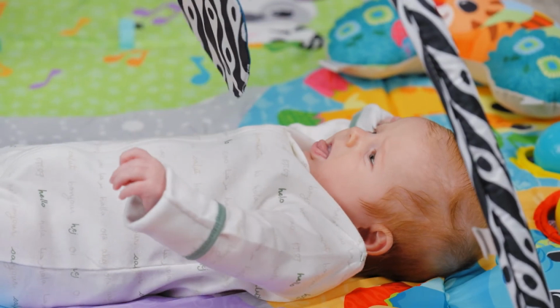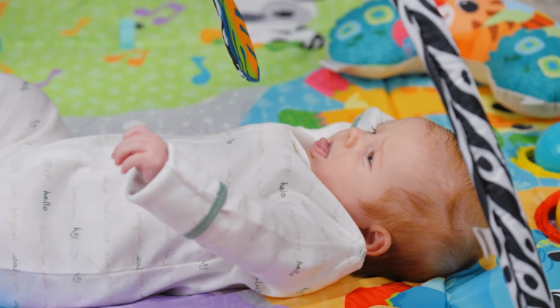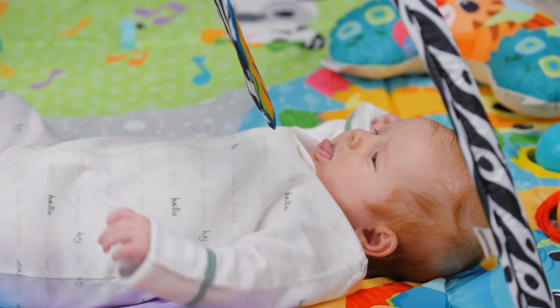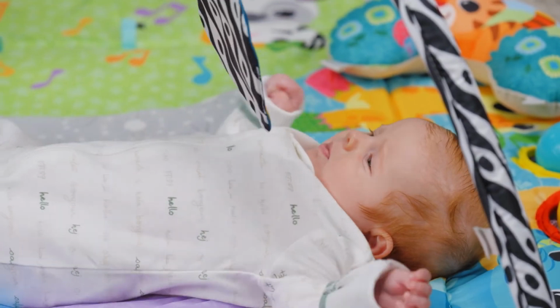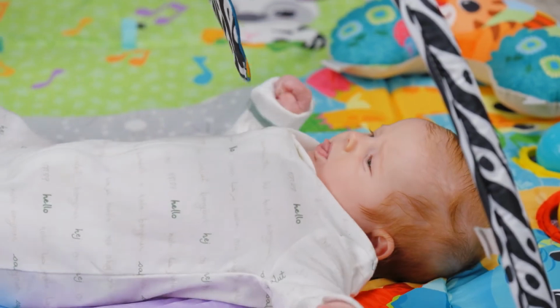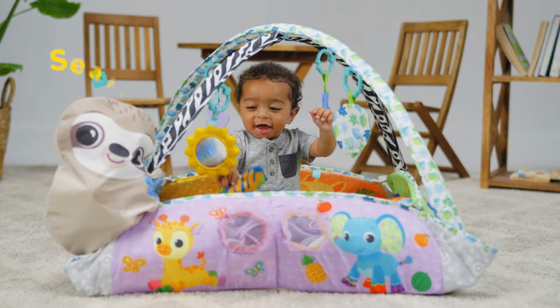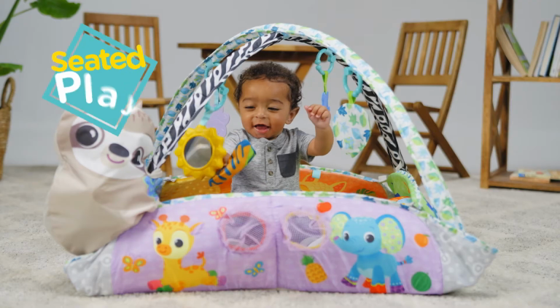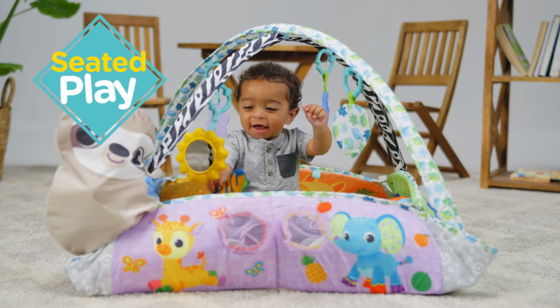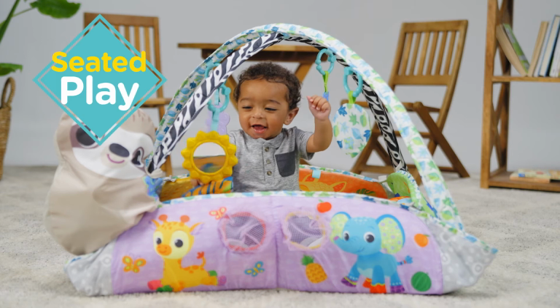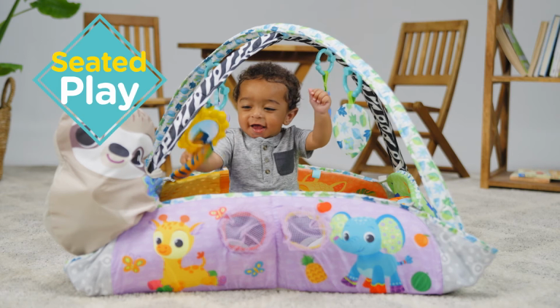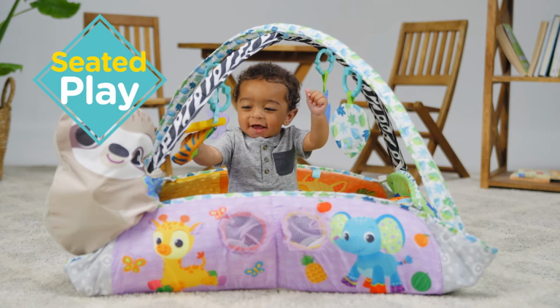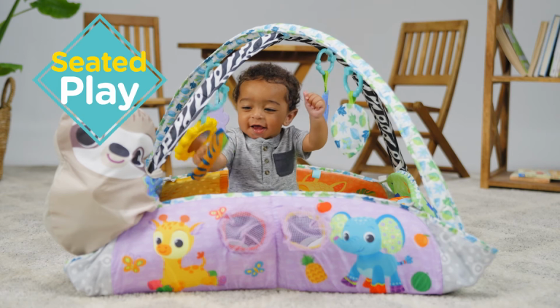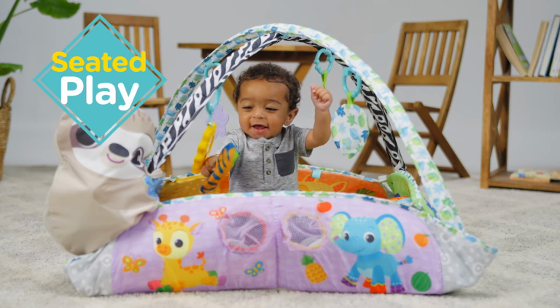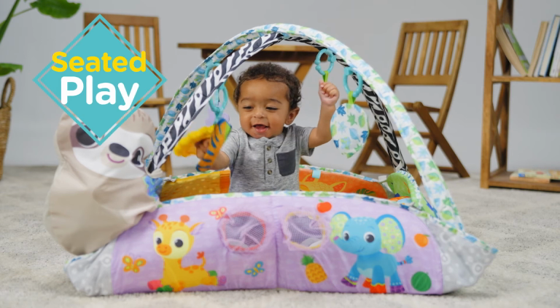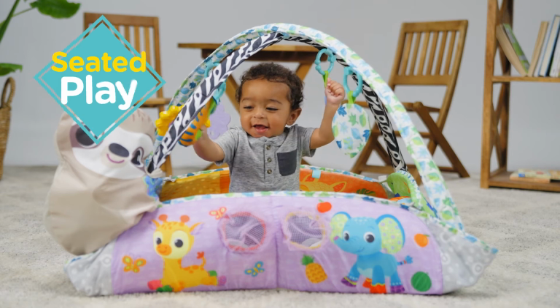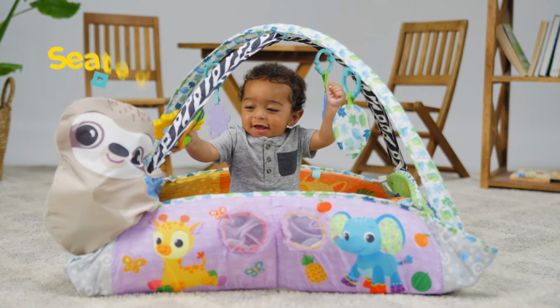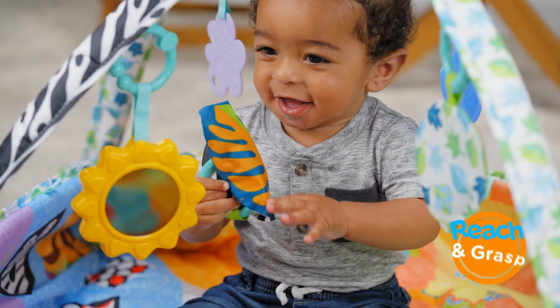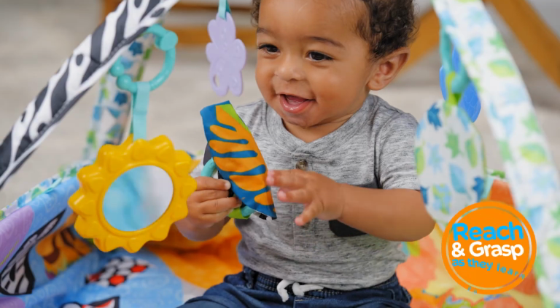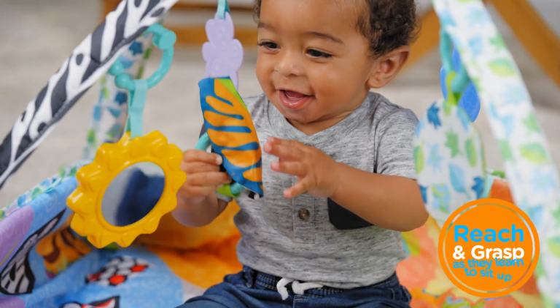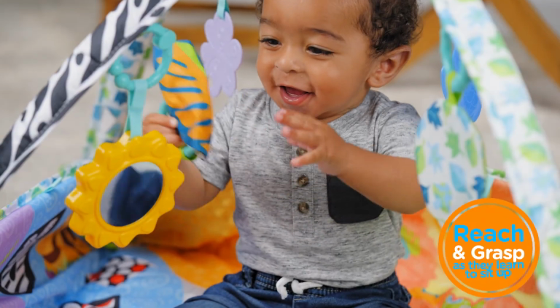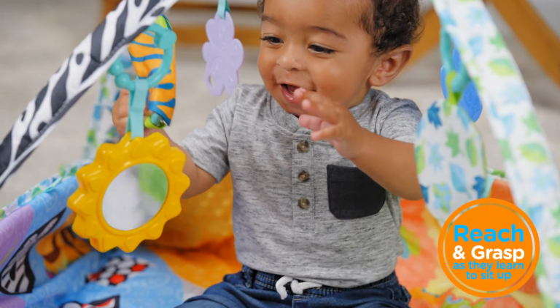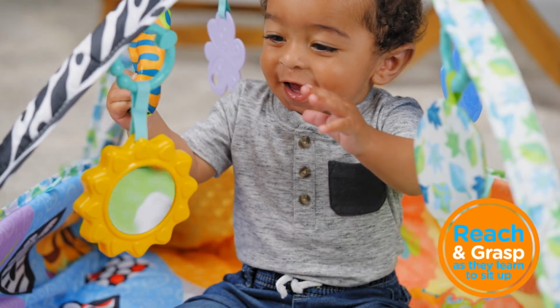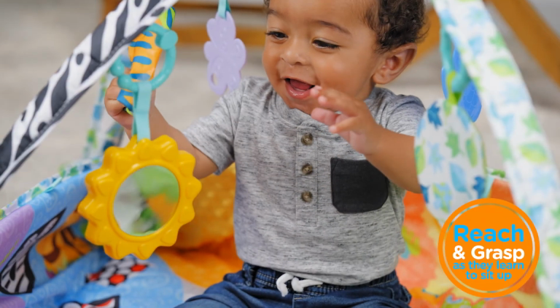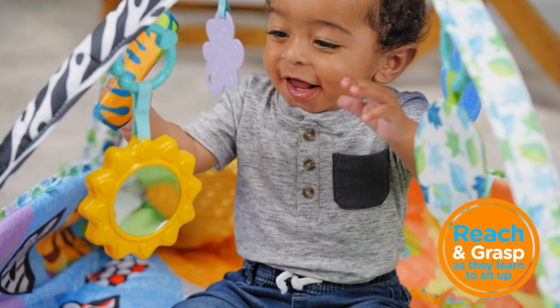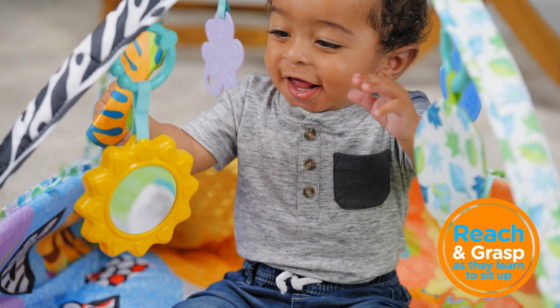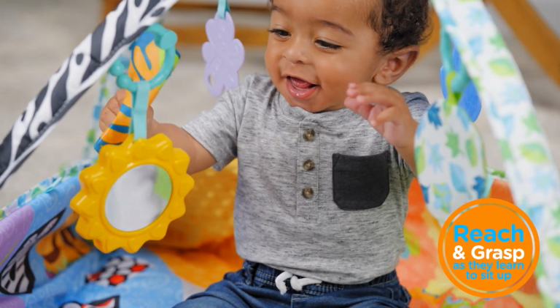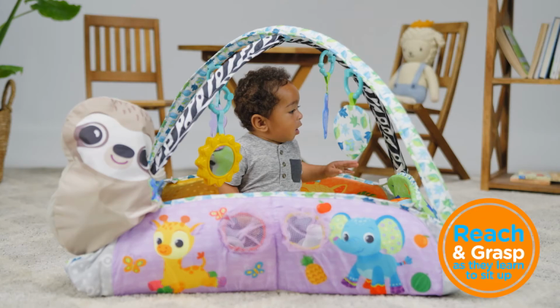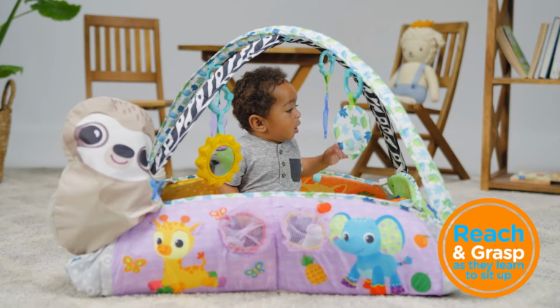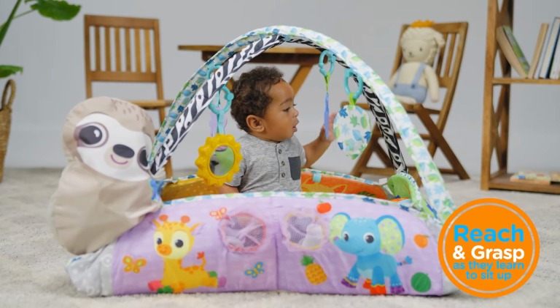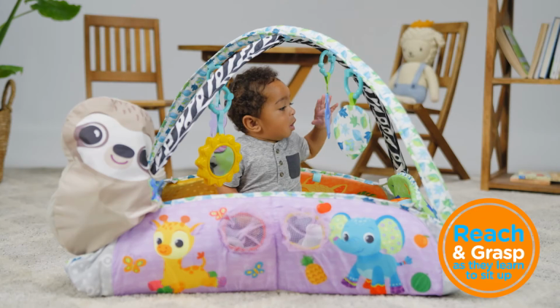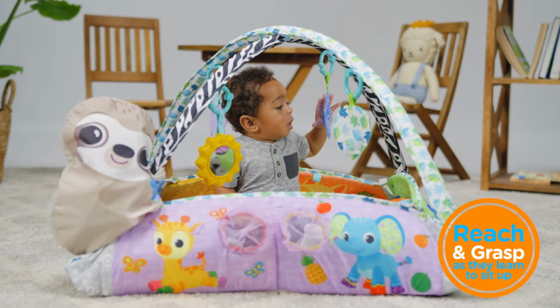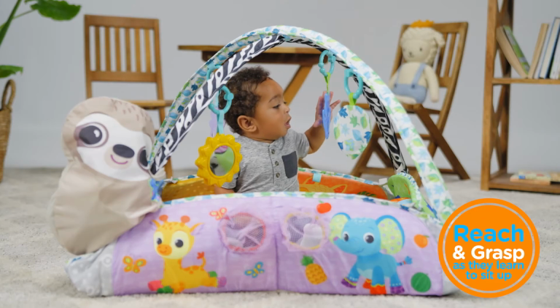The cute, linkable animal toys entice little ones to reach and grasp as they learn to sit up.